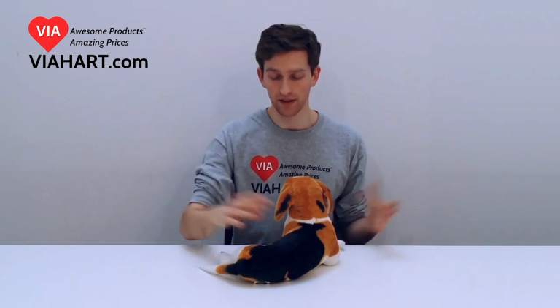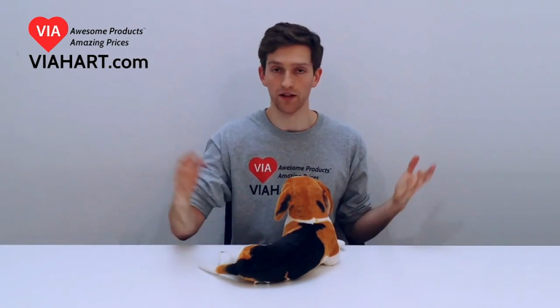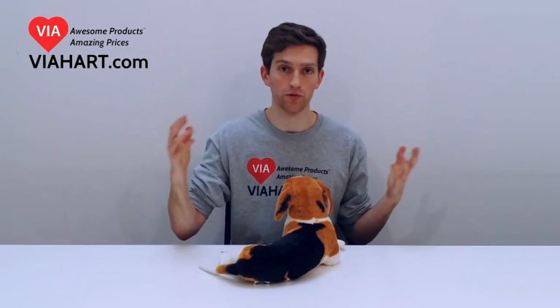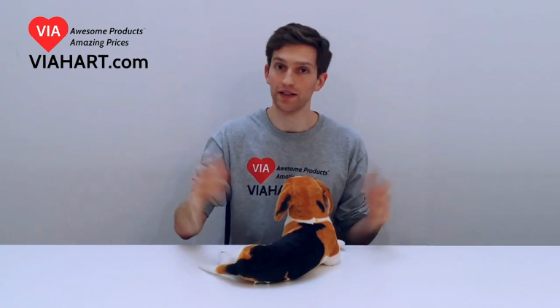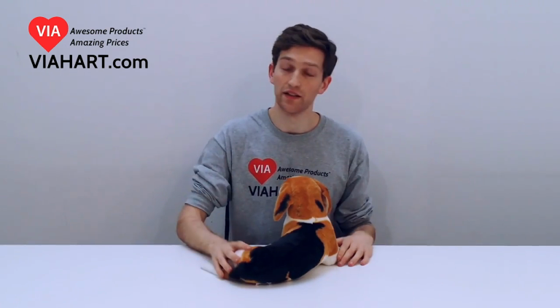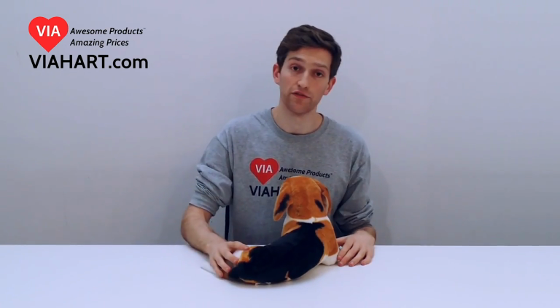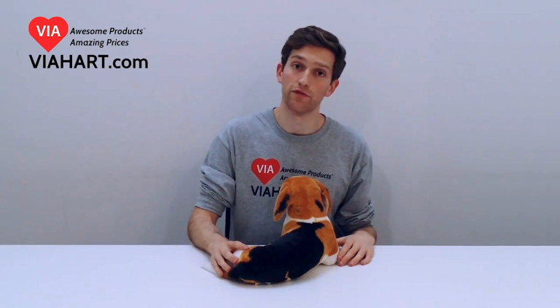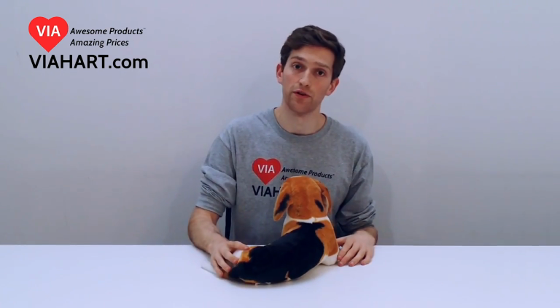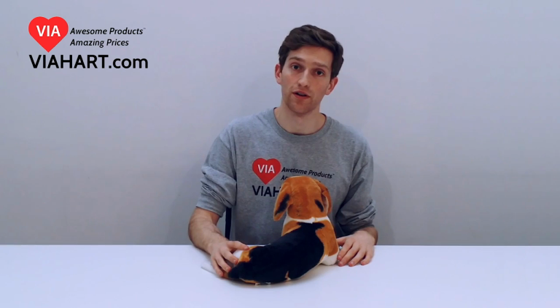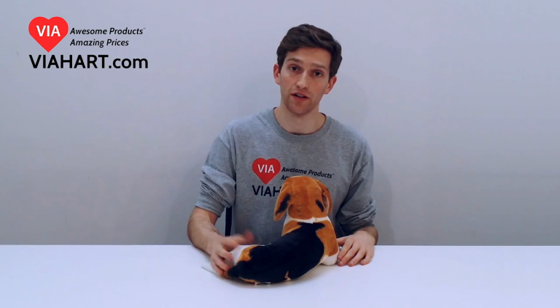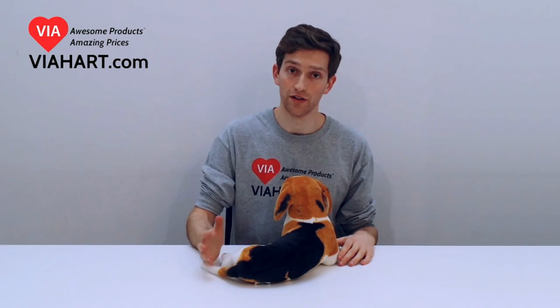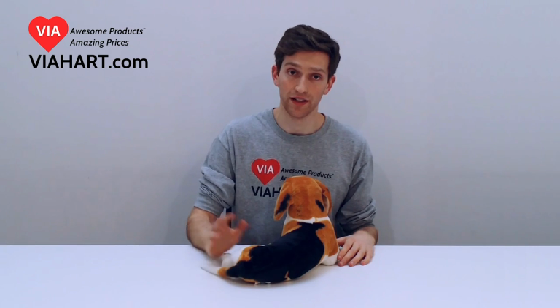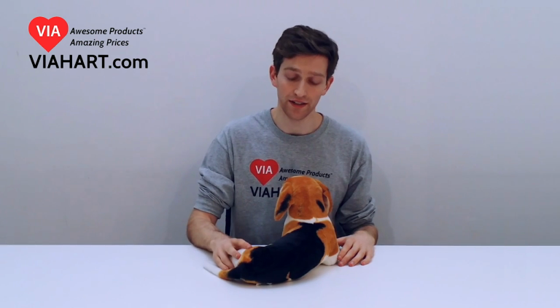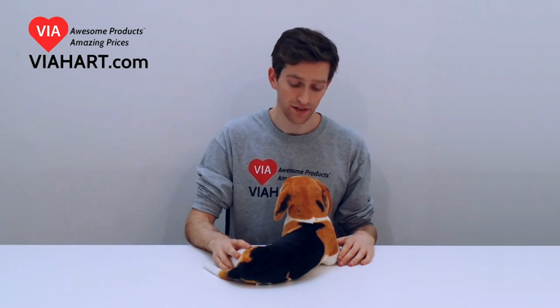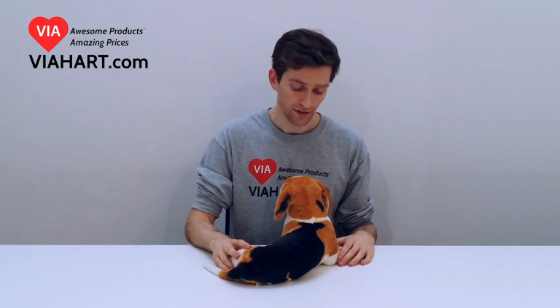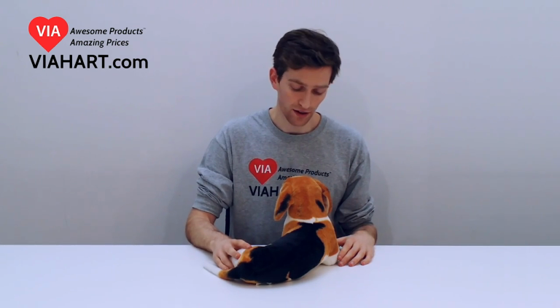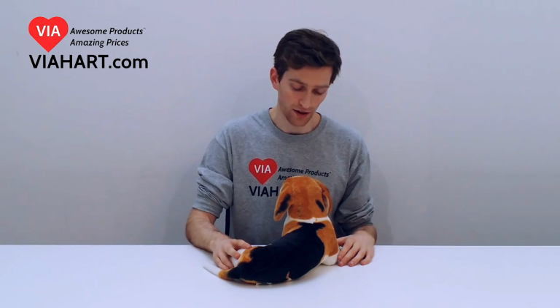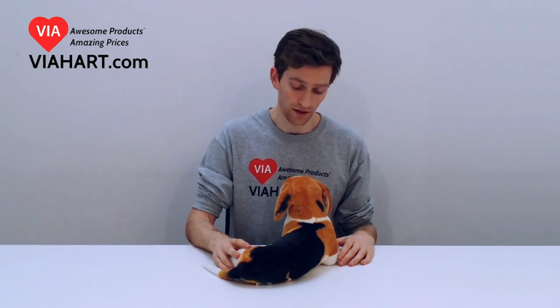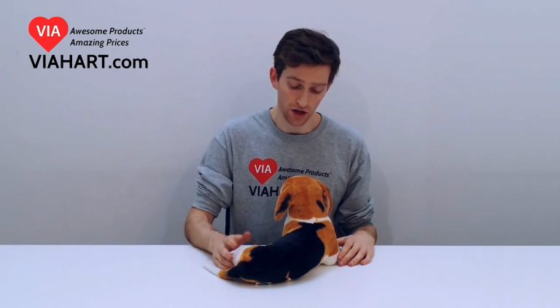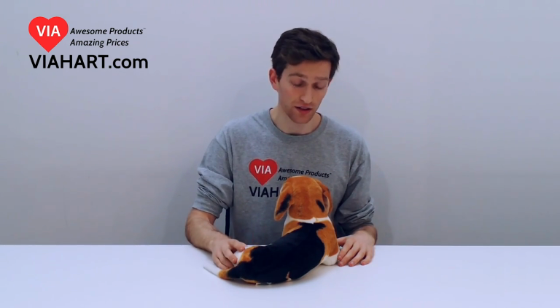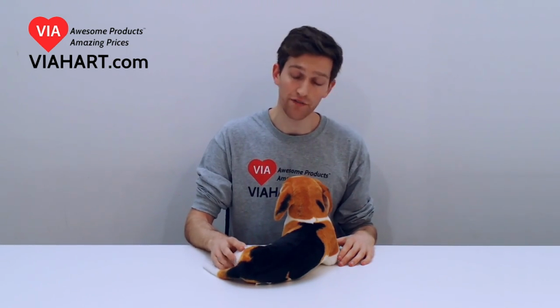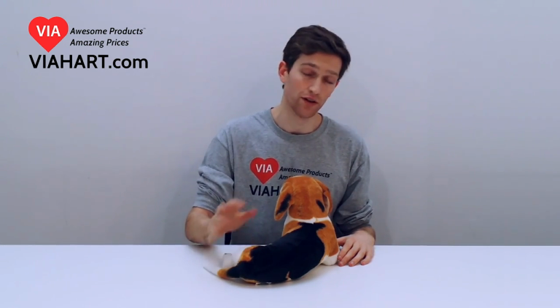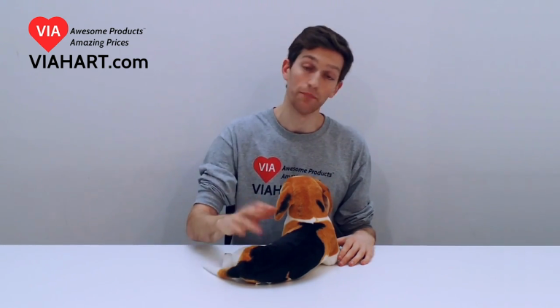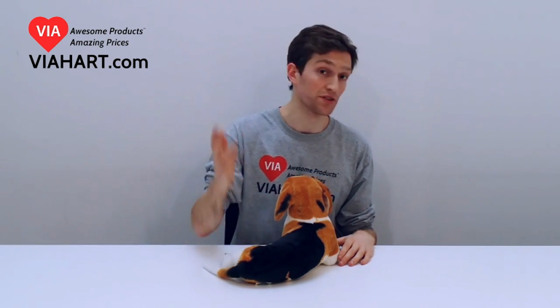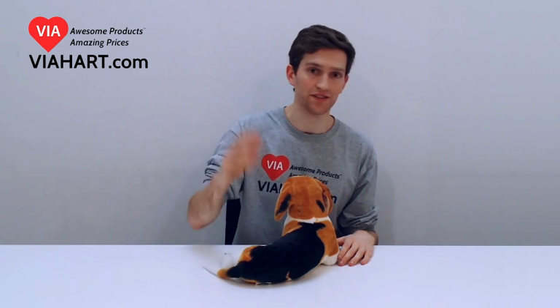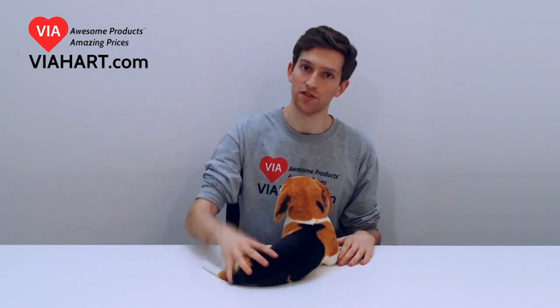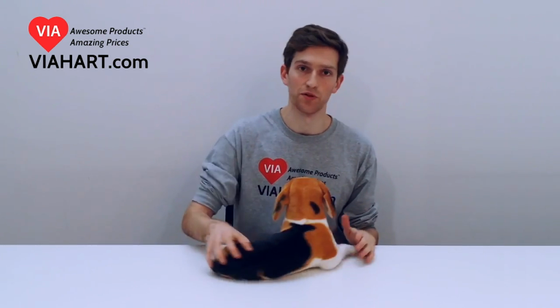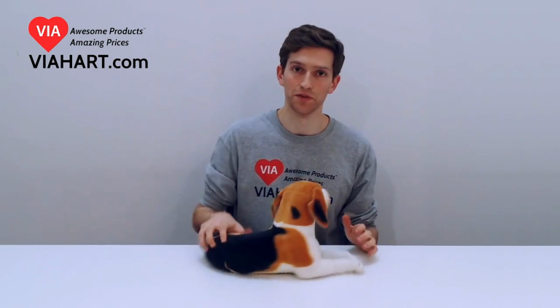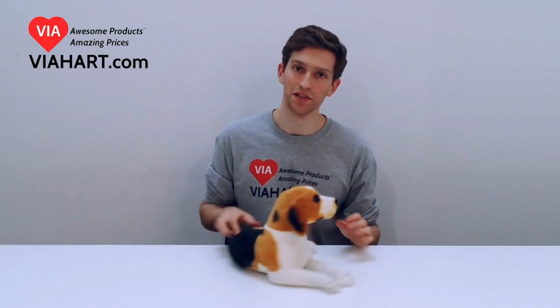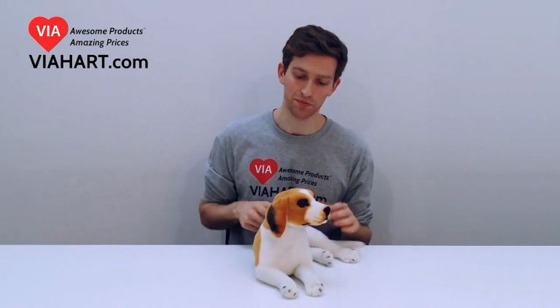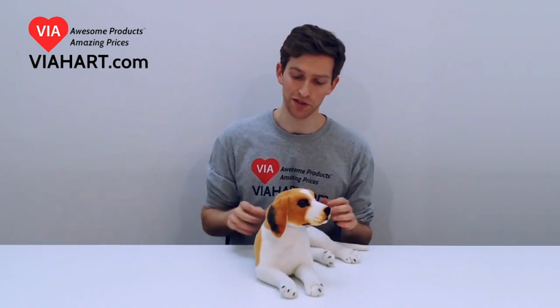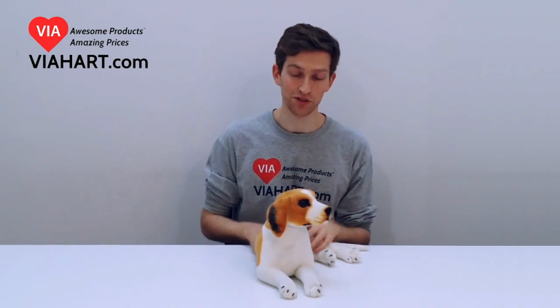A great gift for a young kid, a dog lover, and particularly someone who really likes beagles.